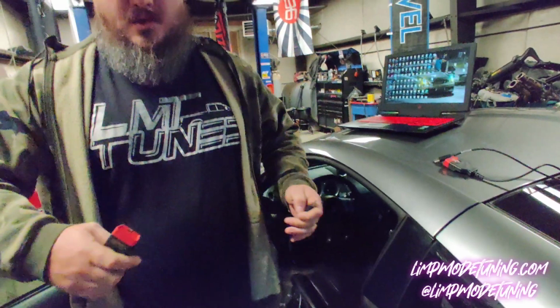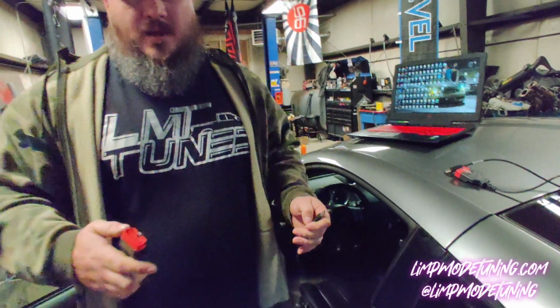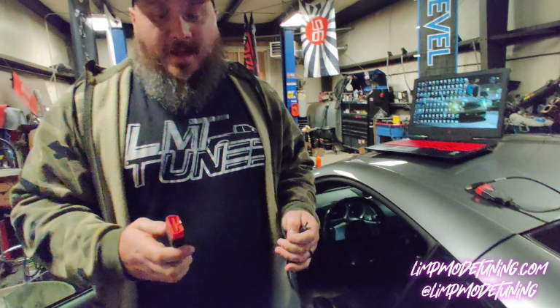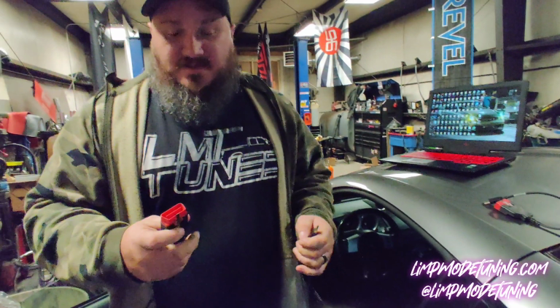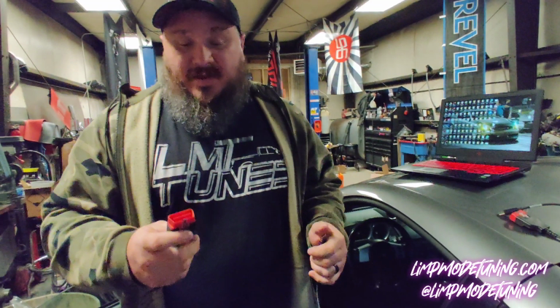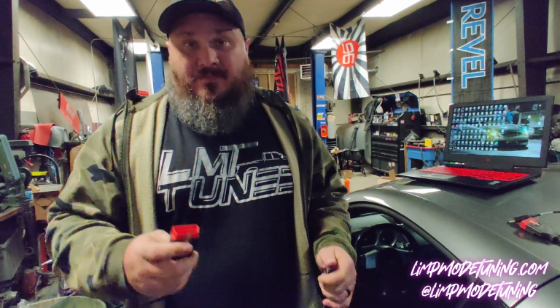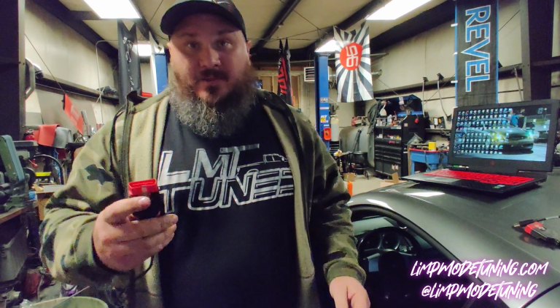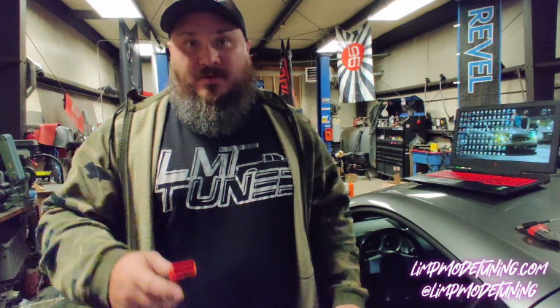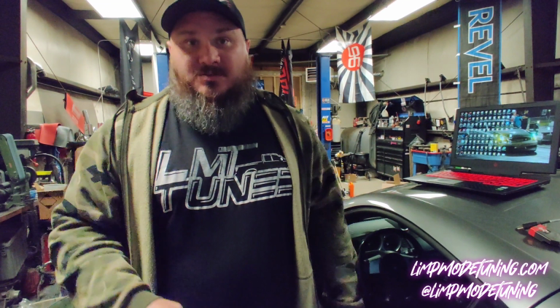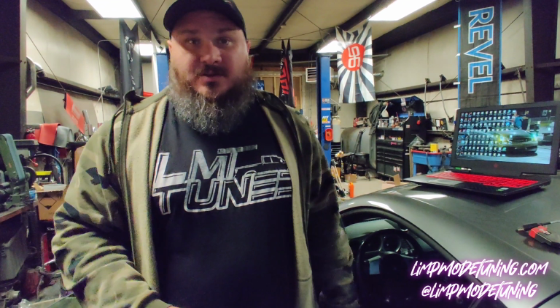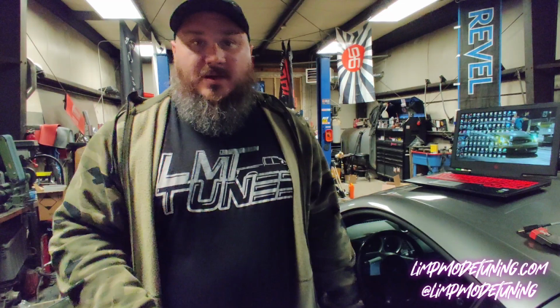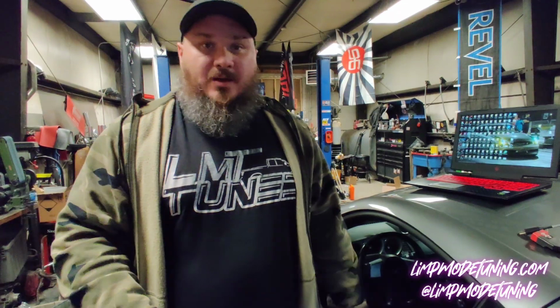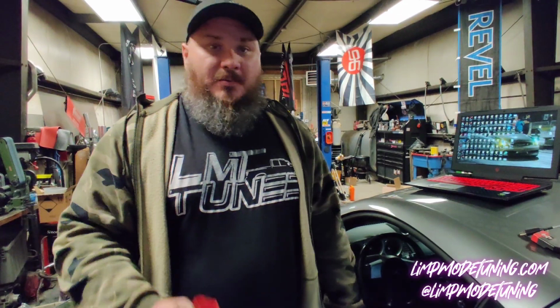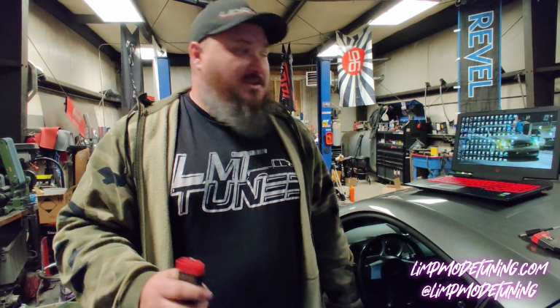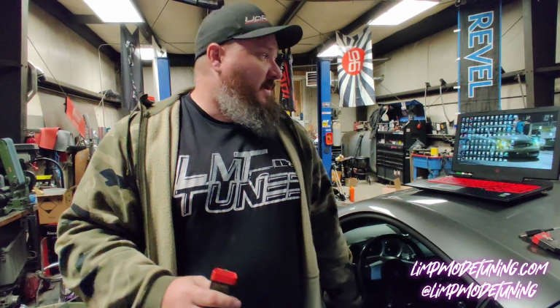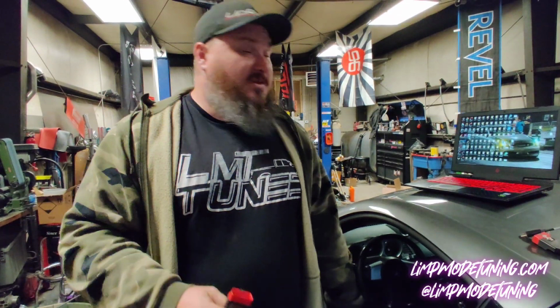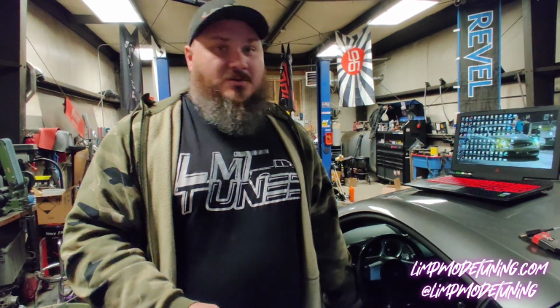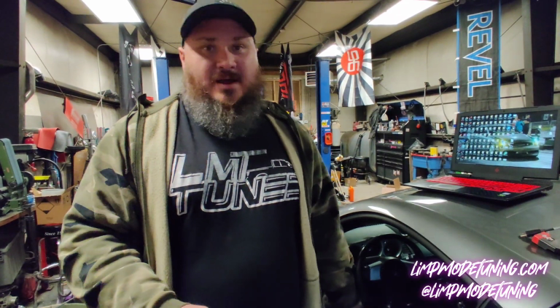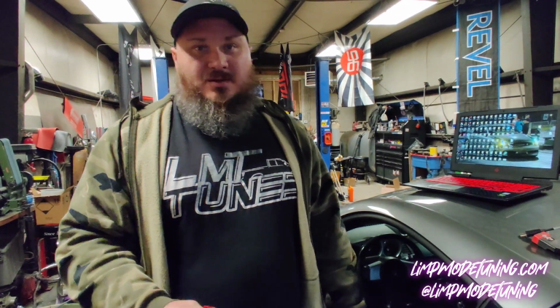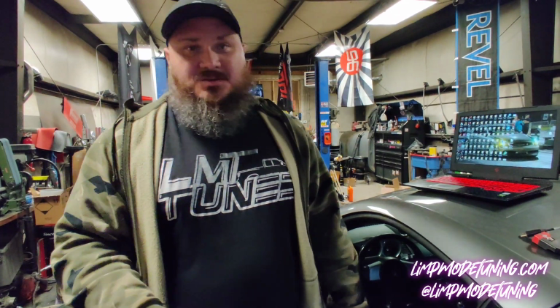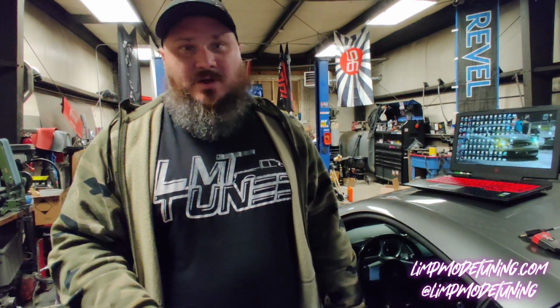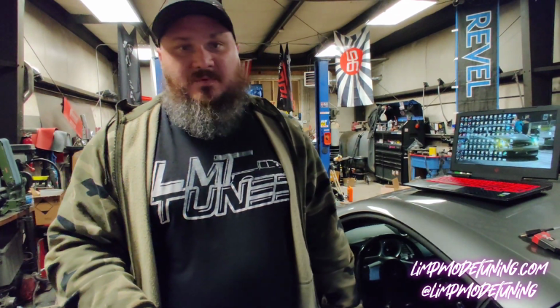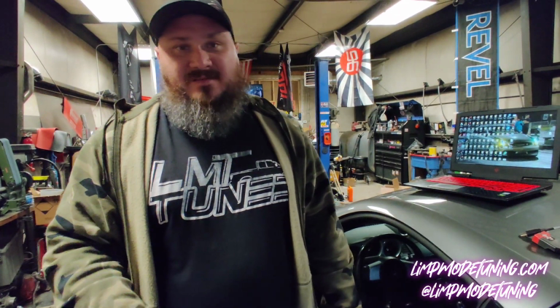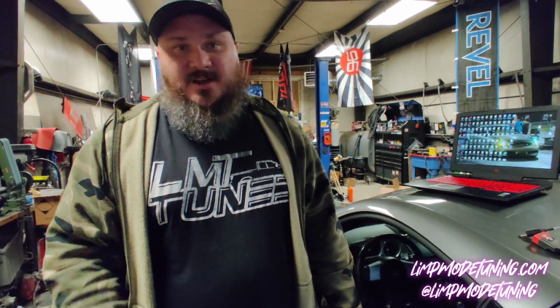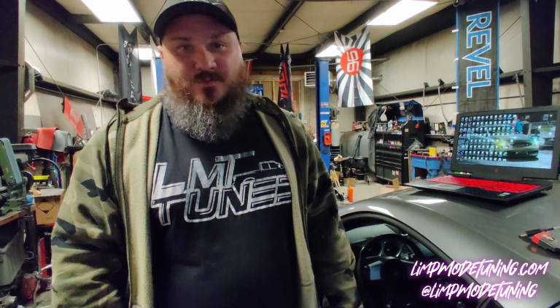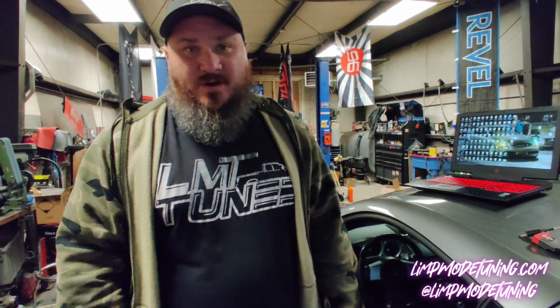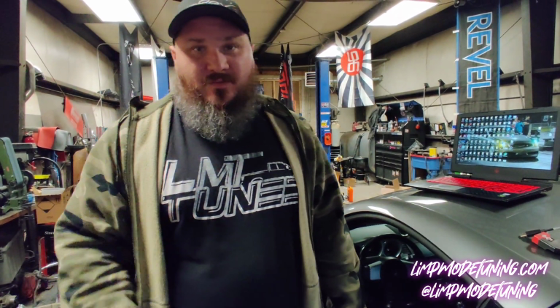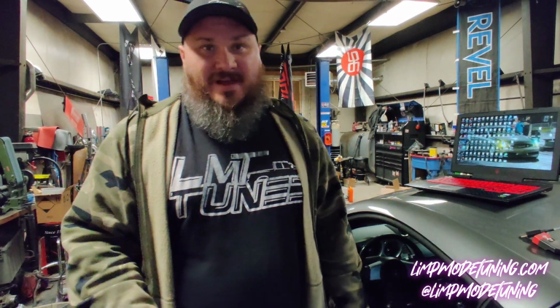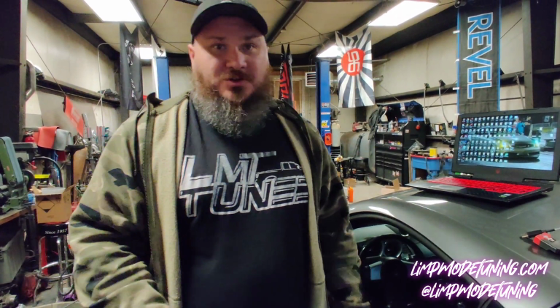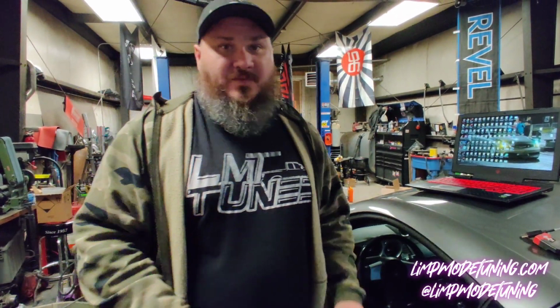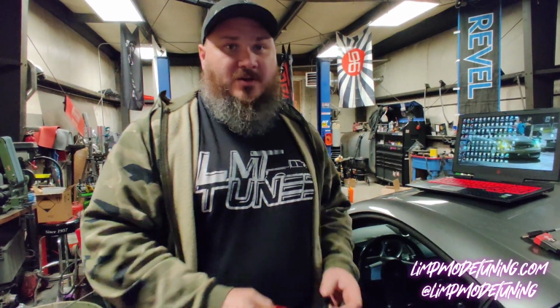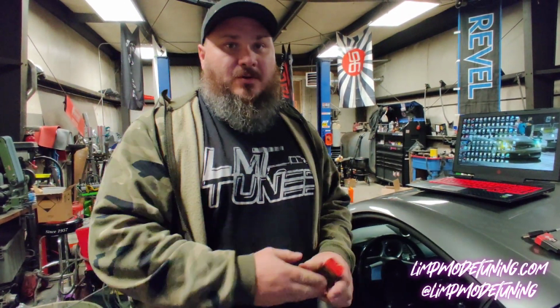Hey guys, I'm Pat from Lit Mode Tuning. I'm going to explain to you how to use your UpRev software to flash your vehicle.